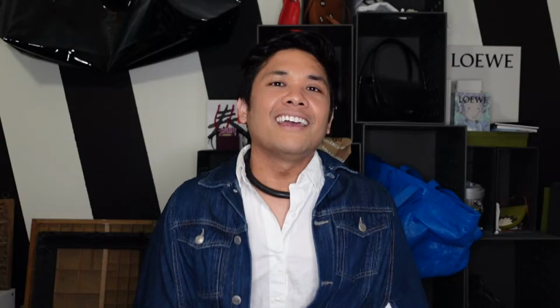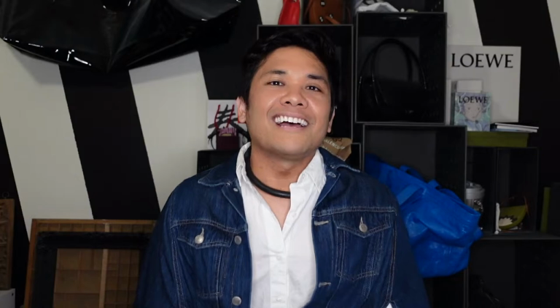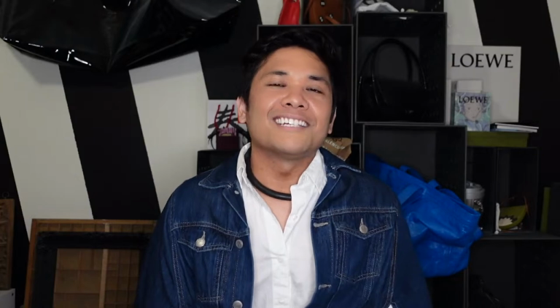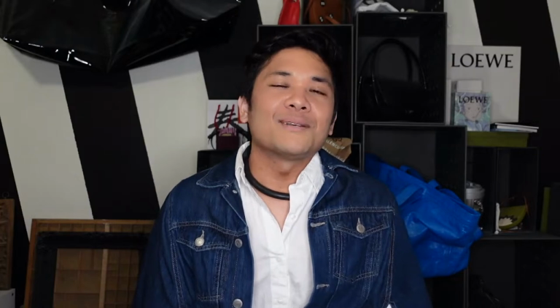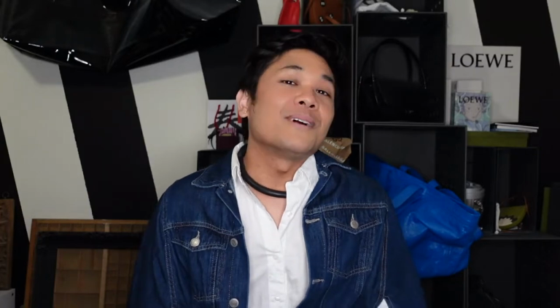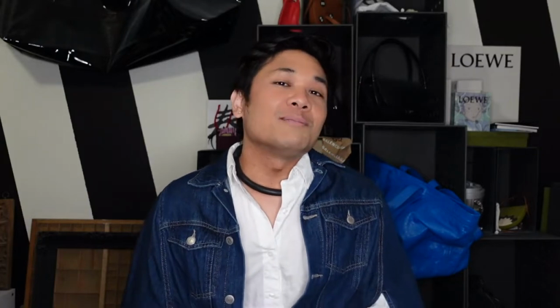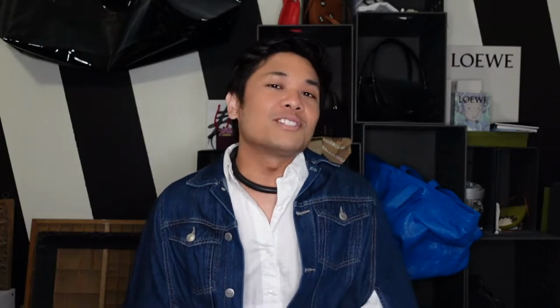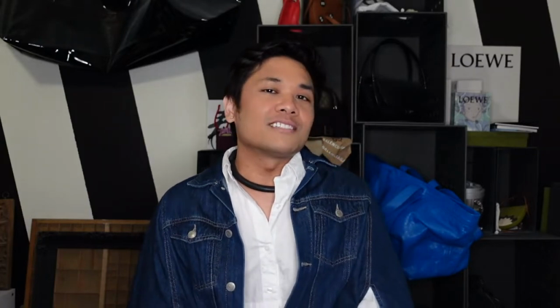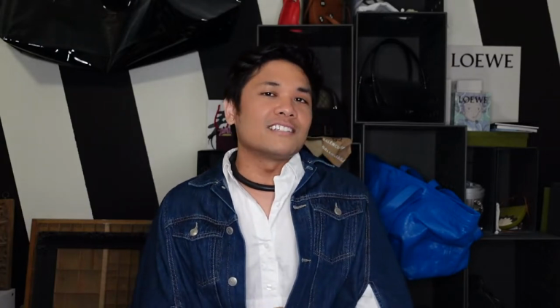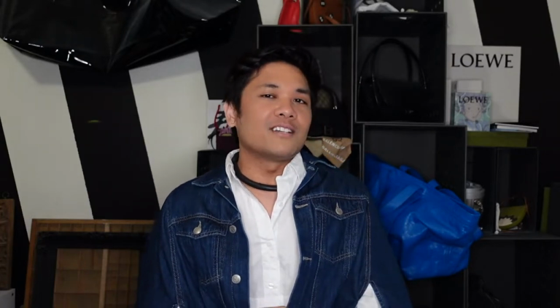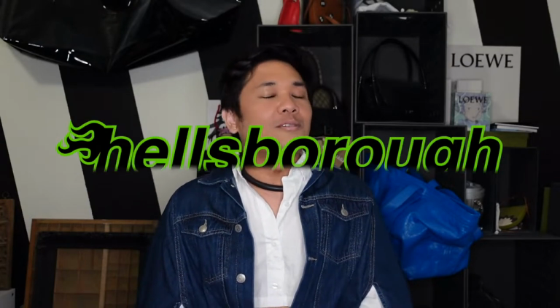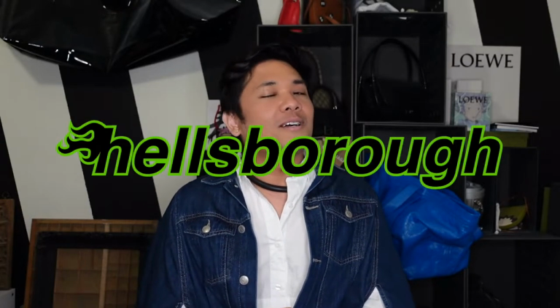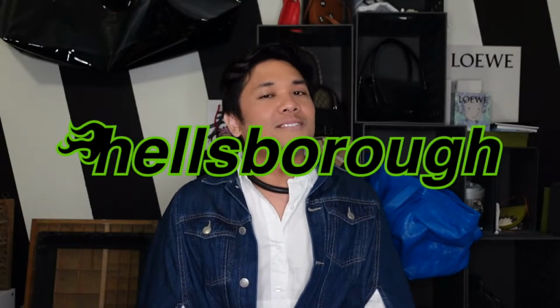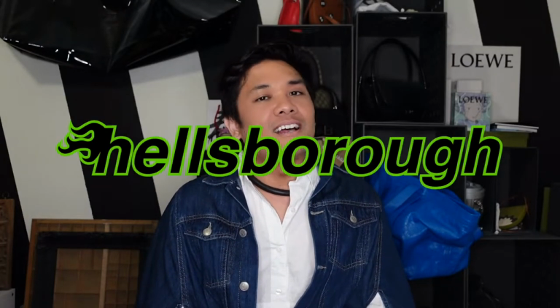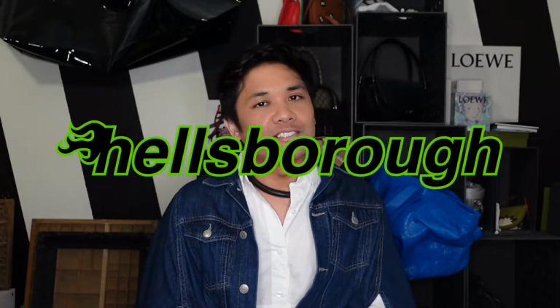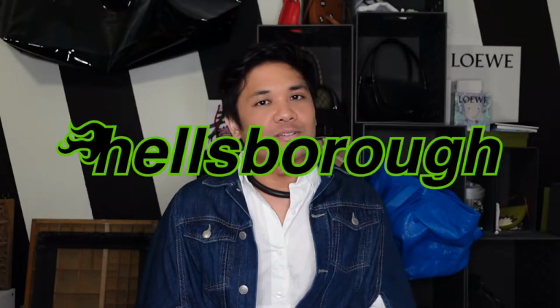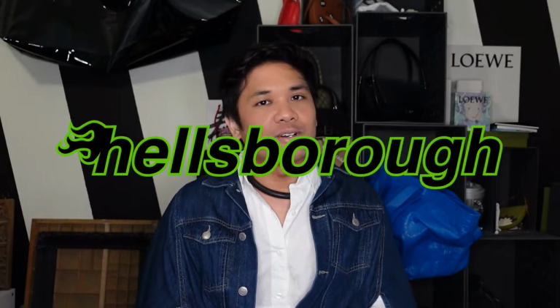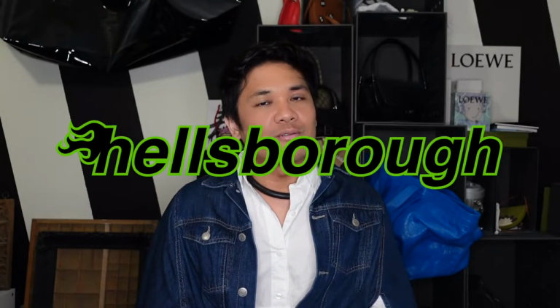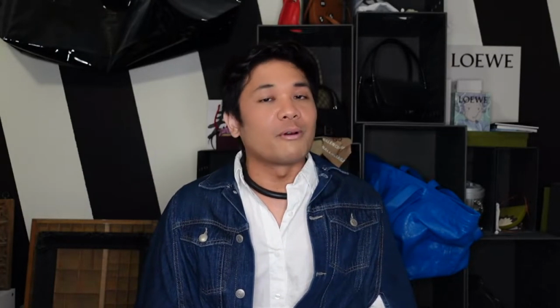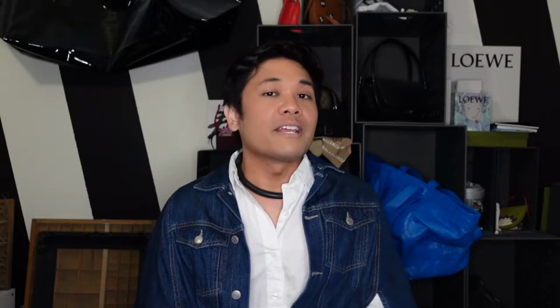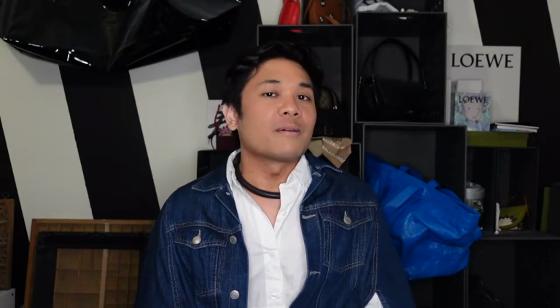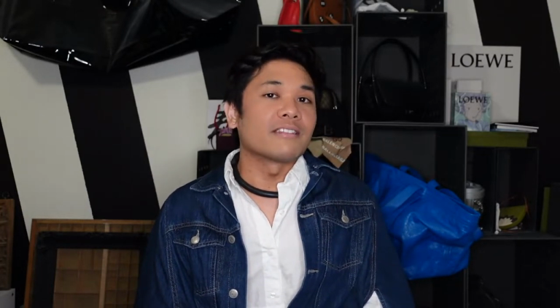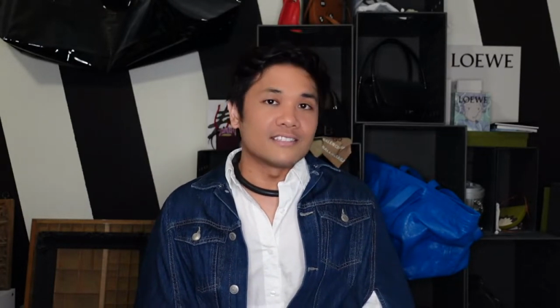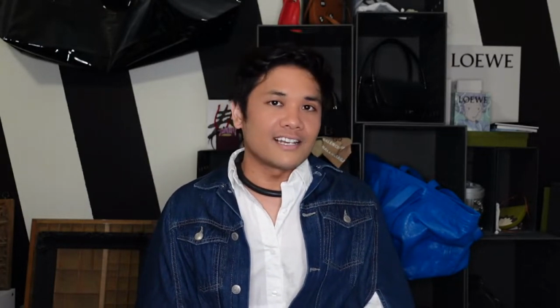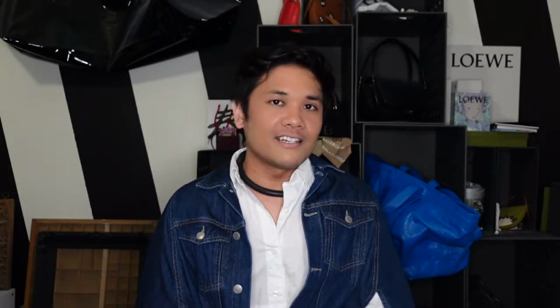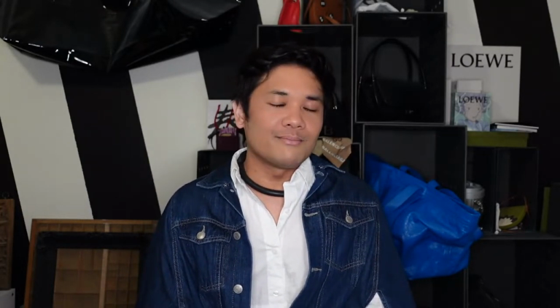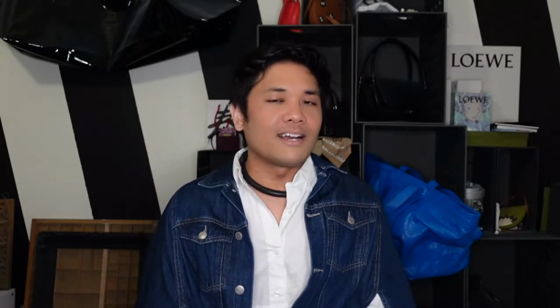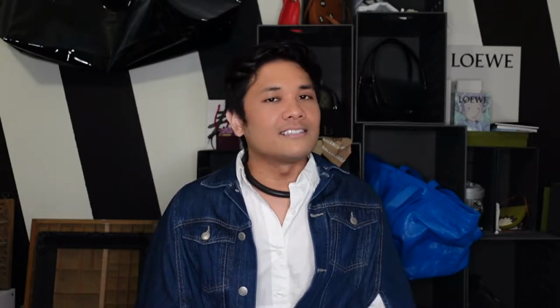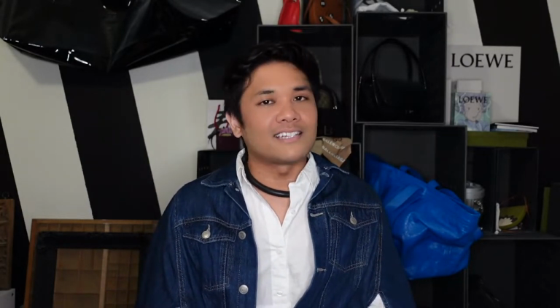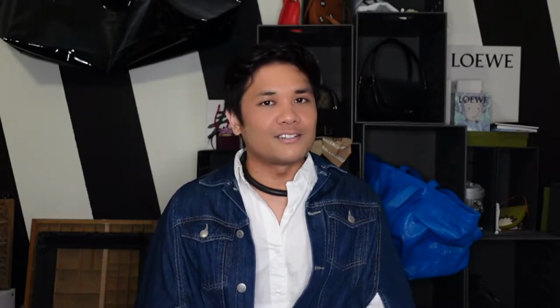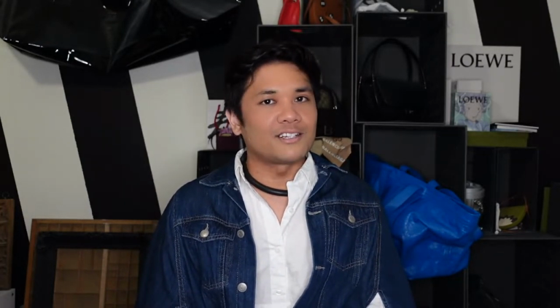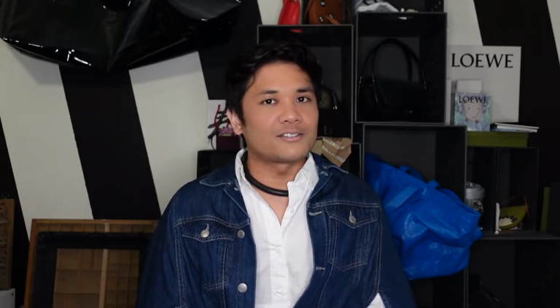Hey guys, my name is Justin, and welcome to Hellsboro, where we care about the design behind designer luxury.